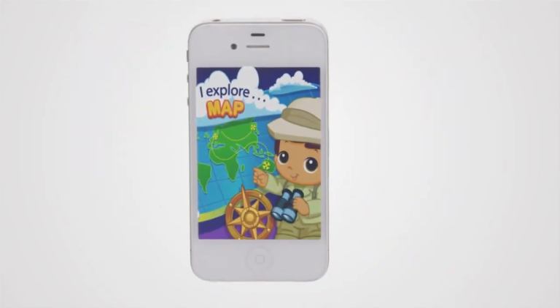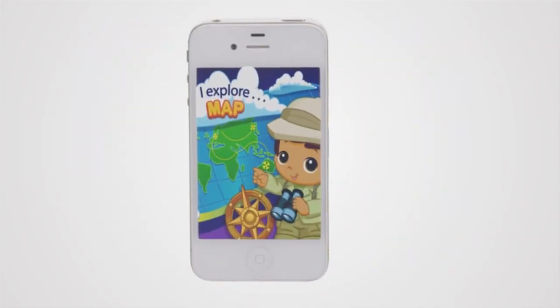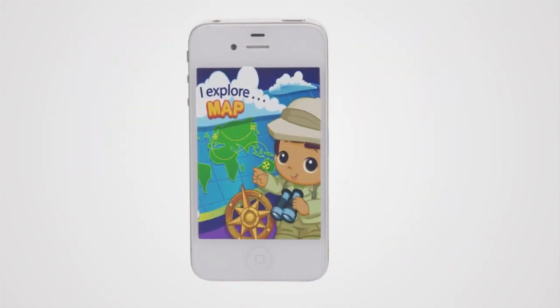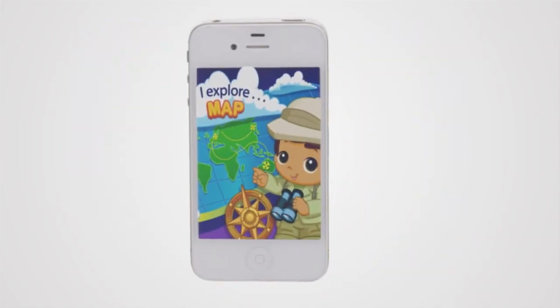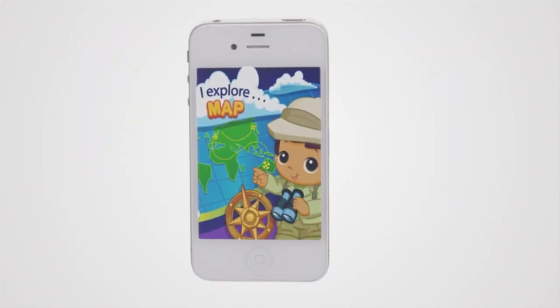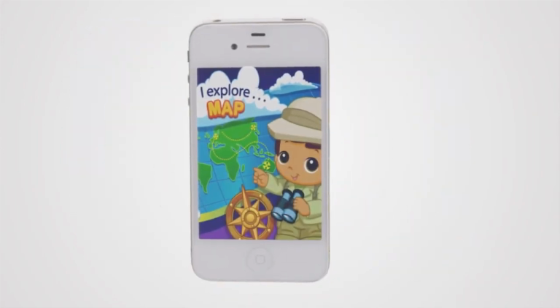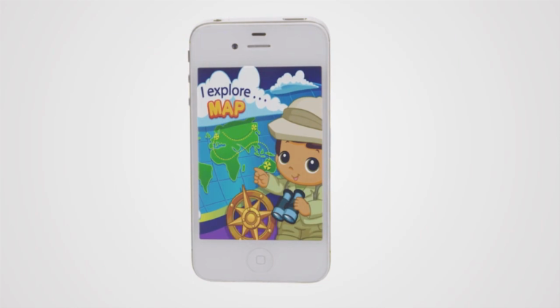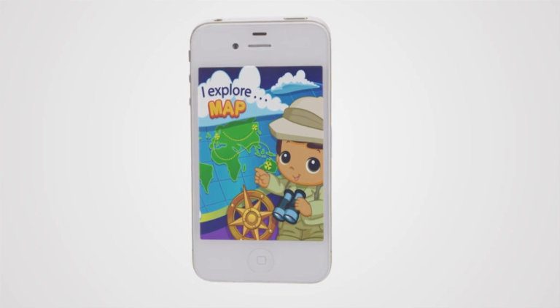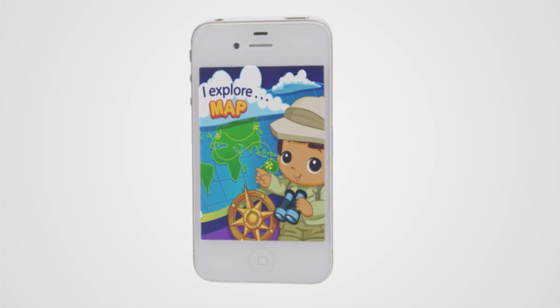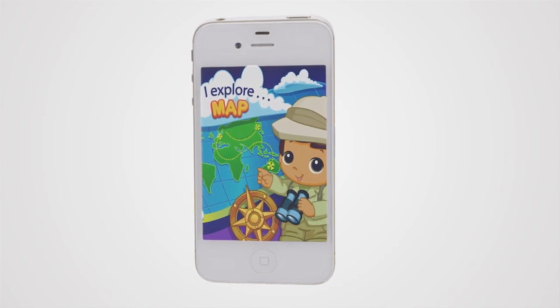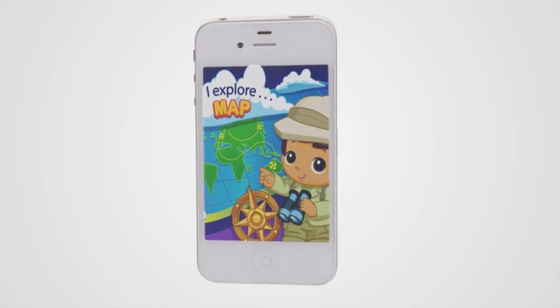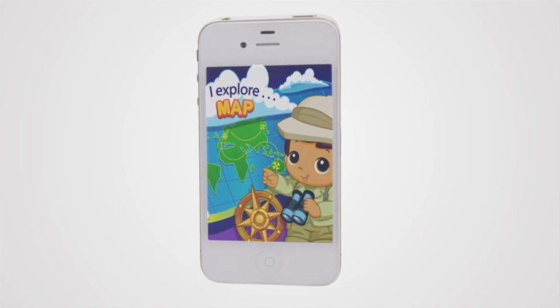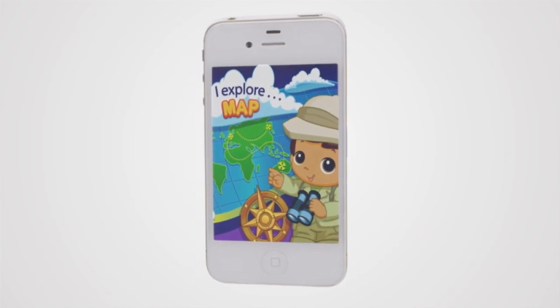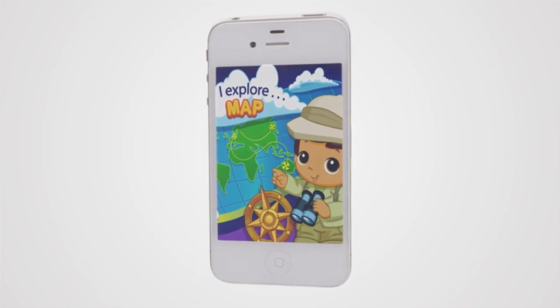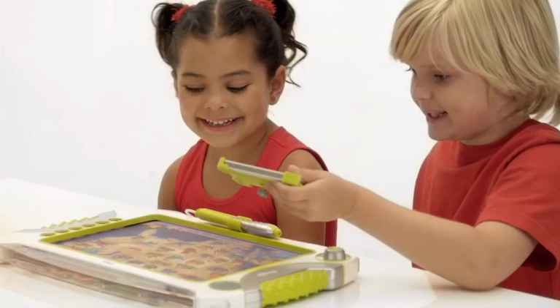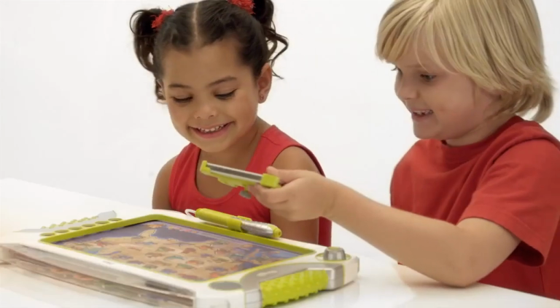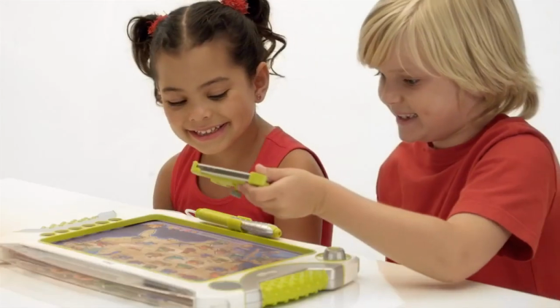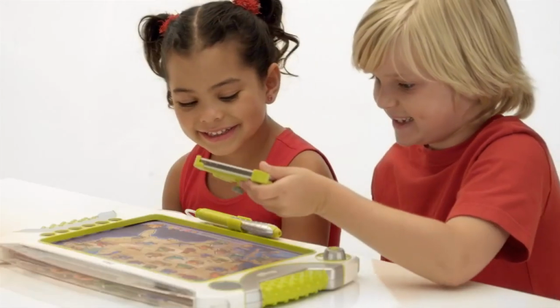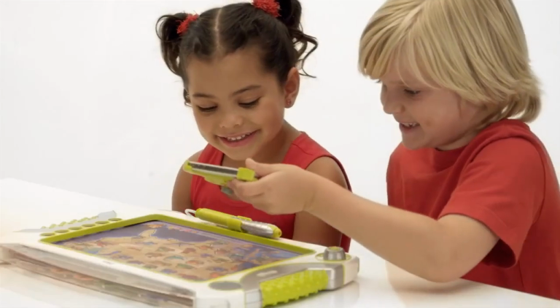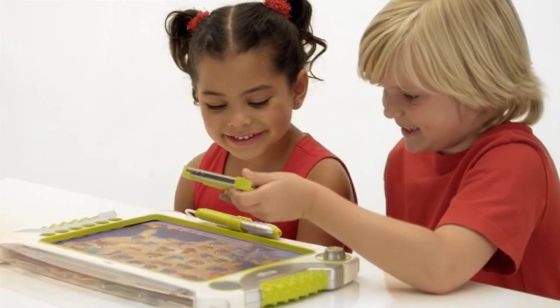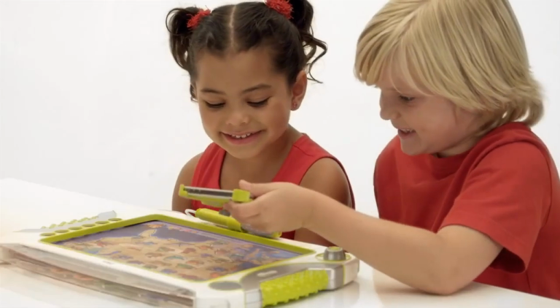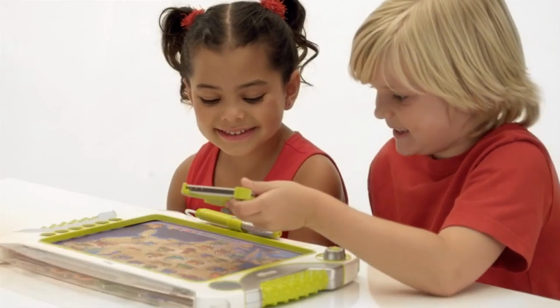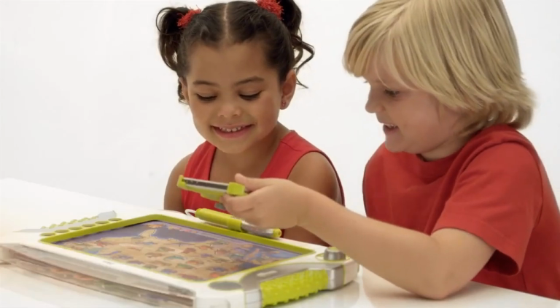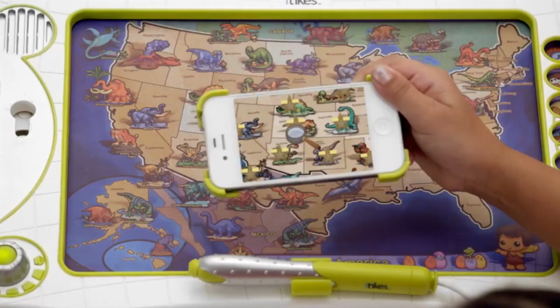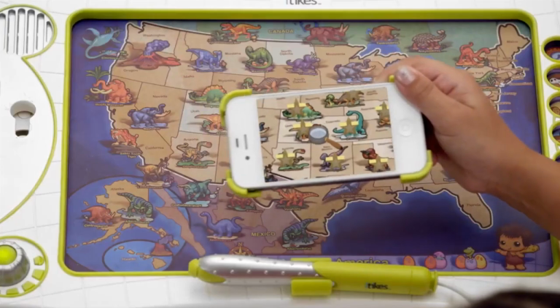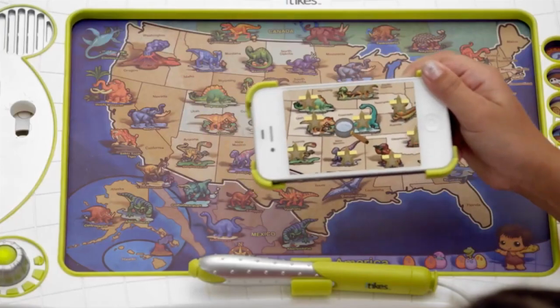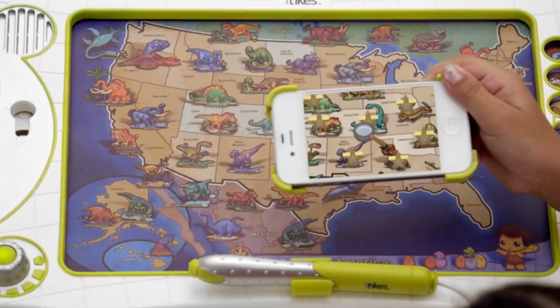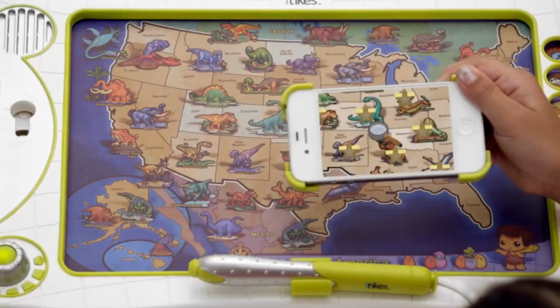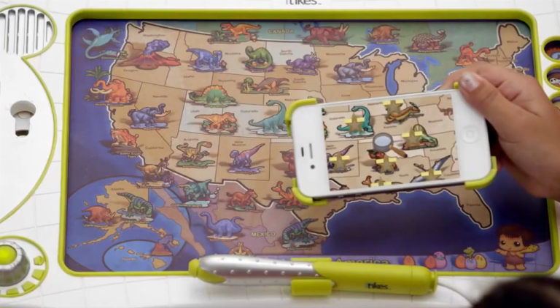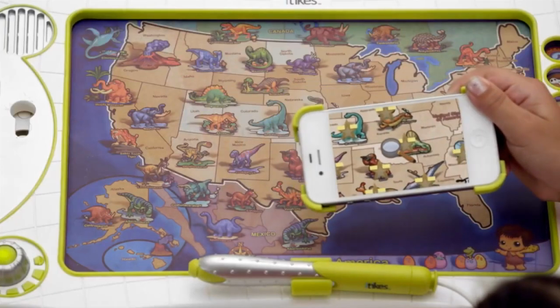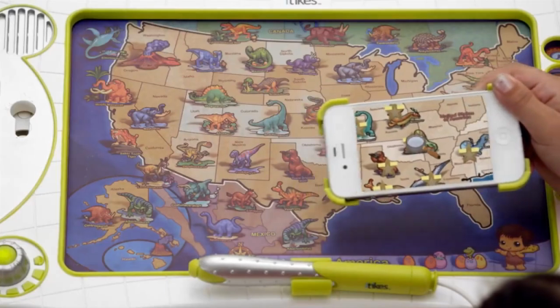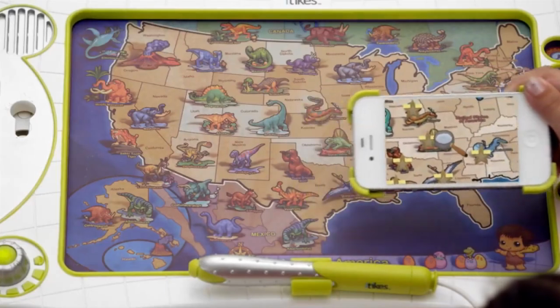Simply download the free app on your iPhone, iPad, or iPod, and transform your map into the ultimate interactive learning experience.